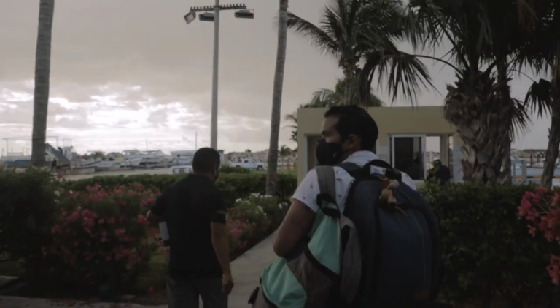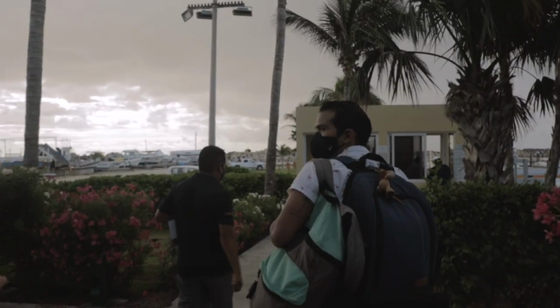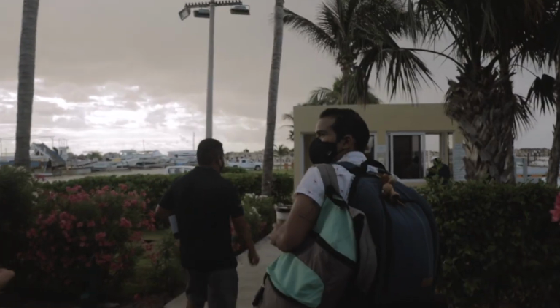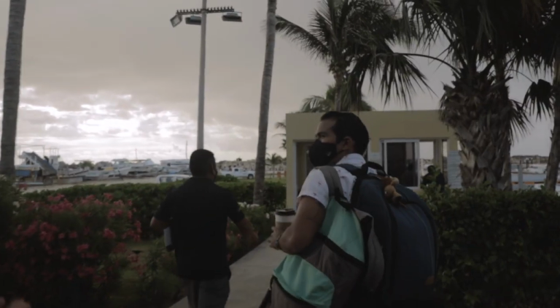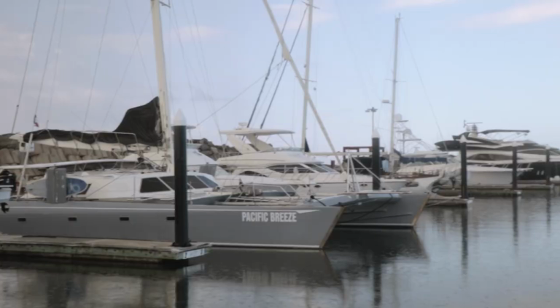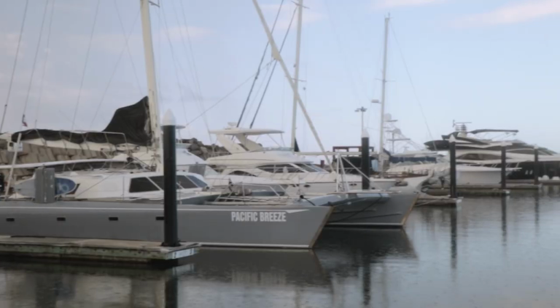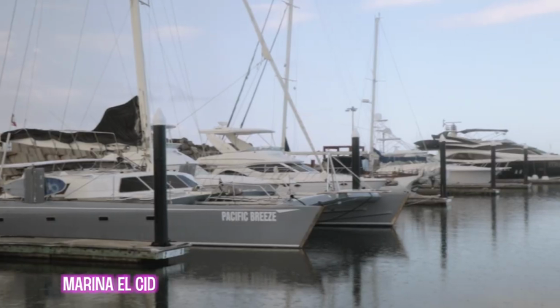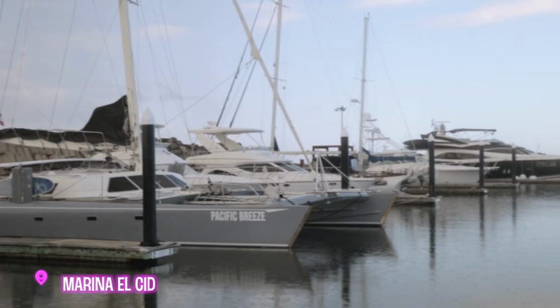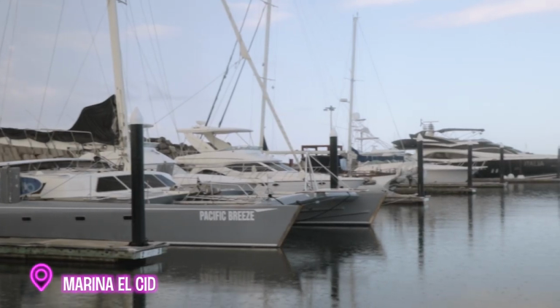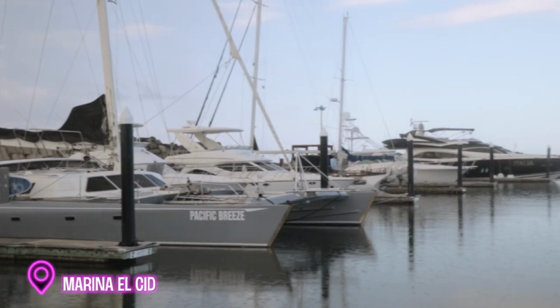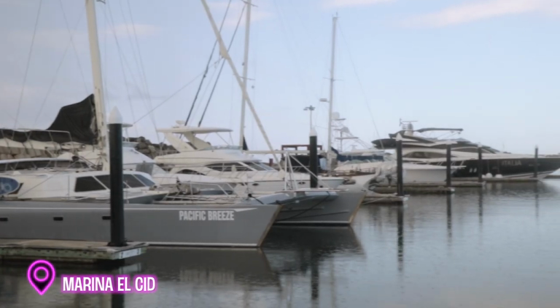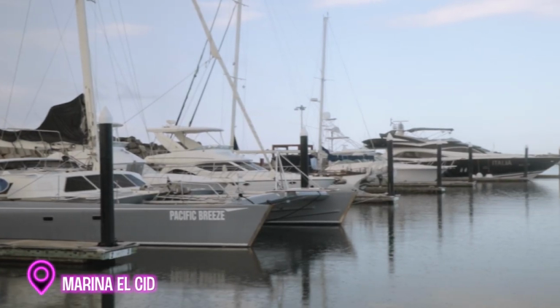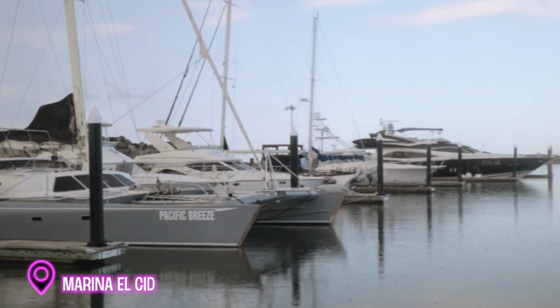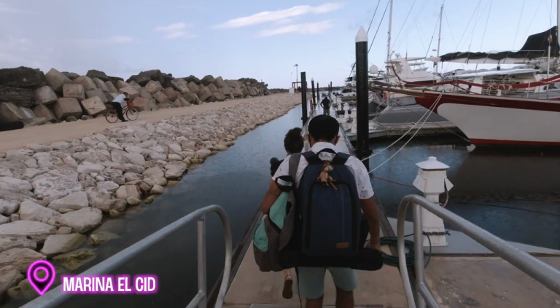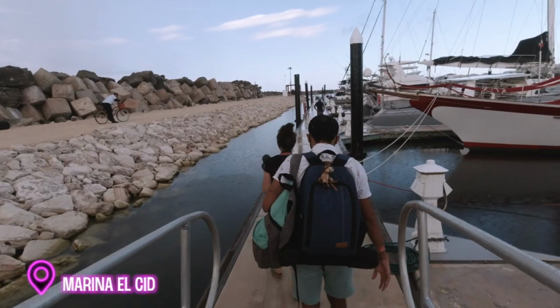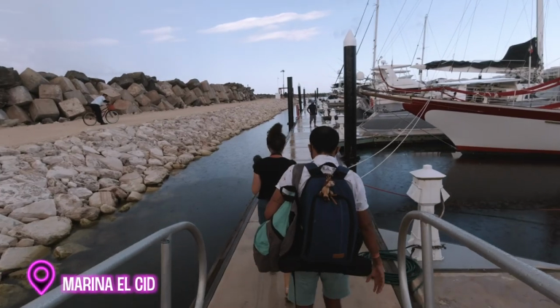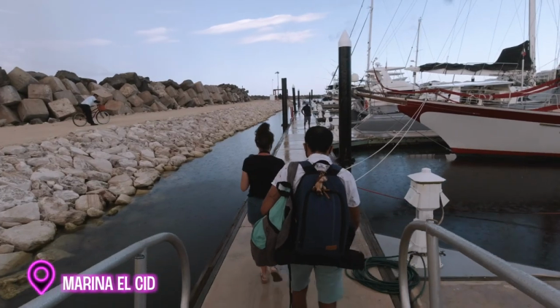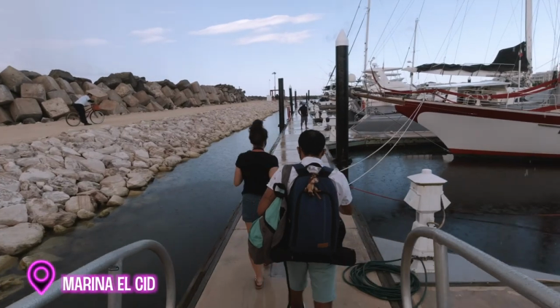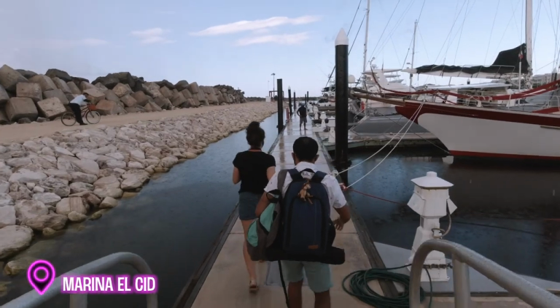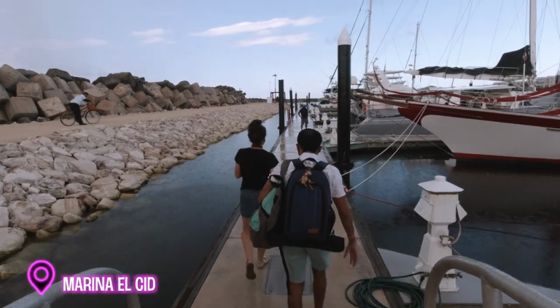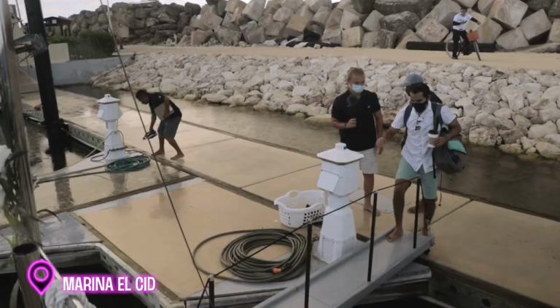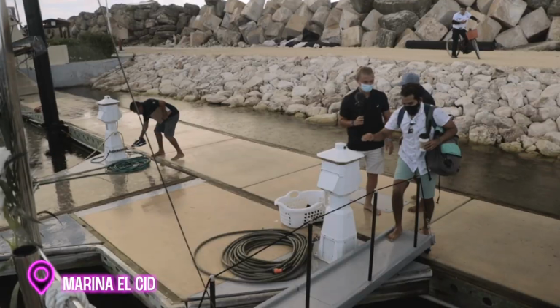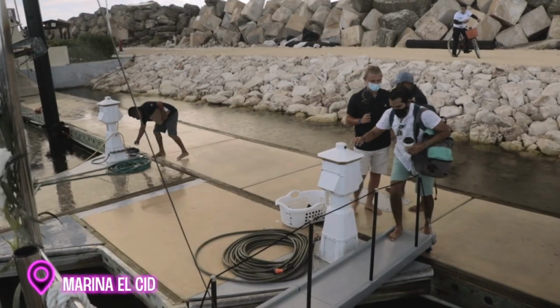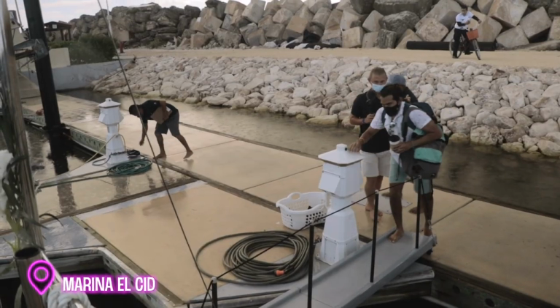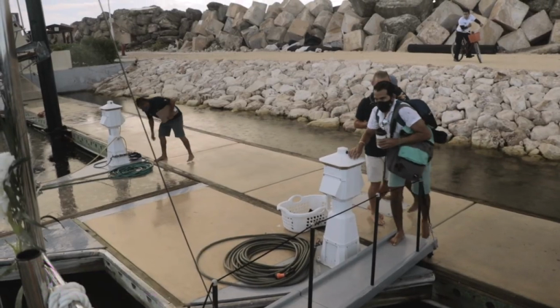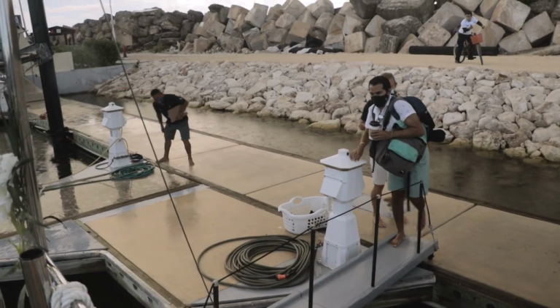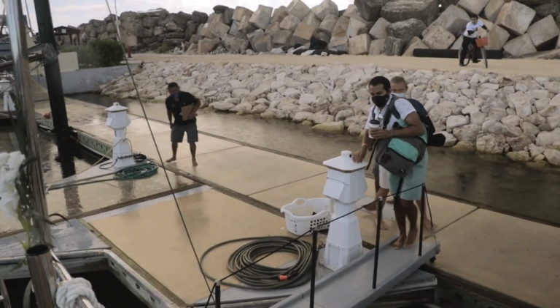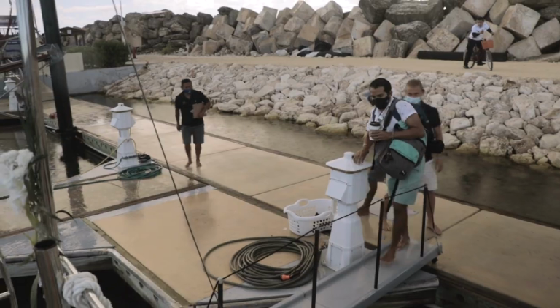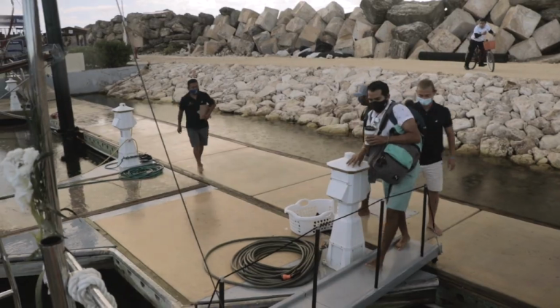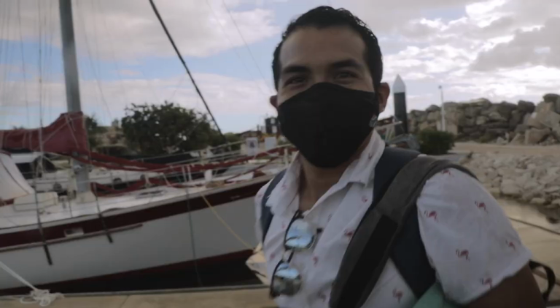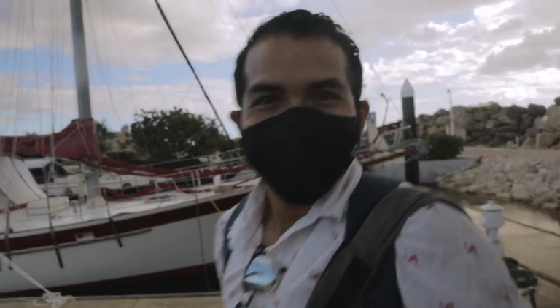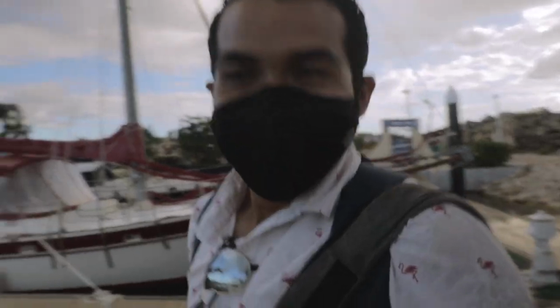To get to Marina del Cid, you can grab a quick five-minute taxi ride from the Puerto Morelos beach zone.